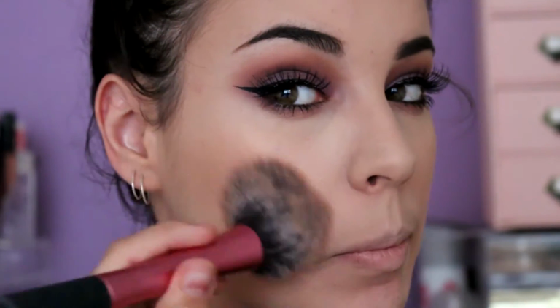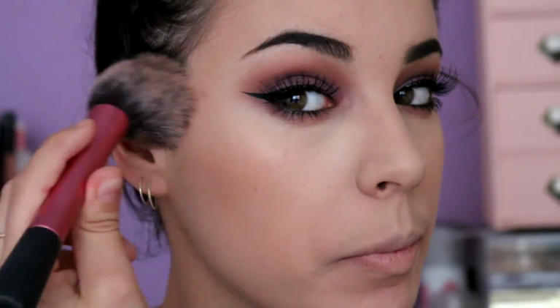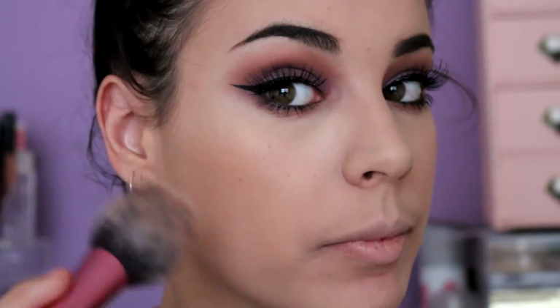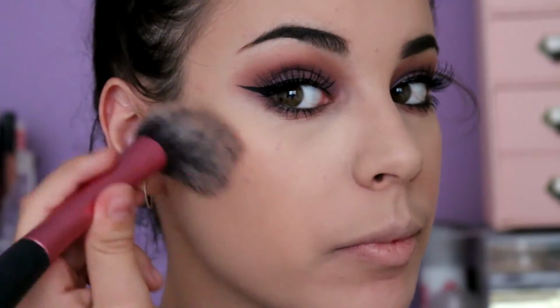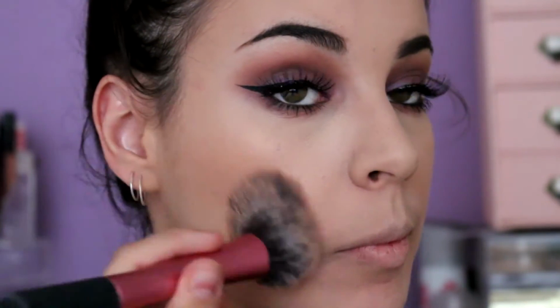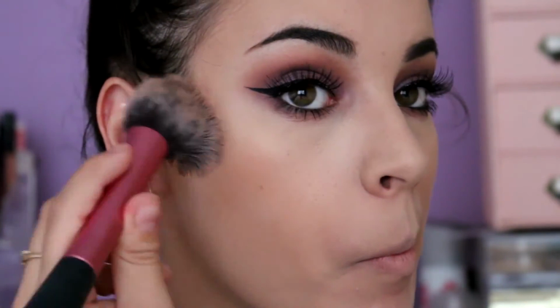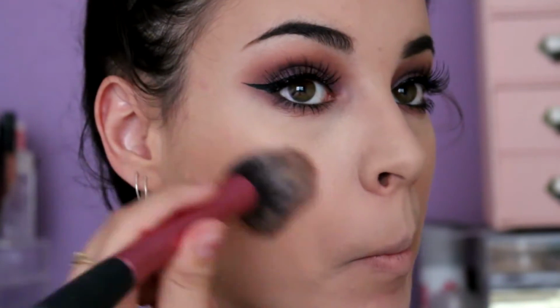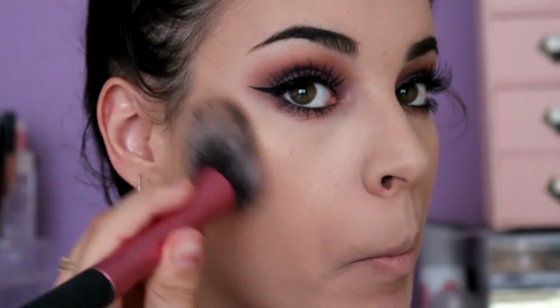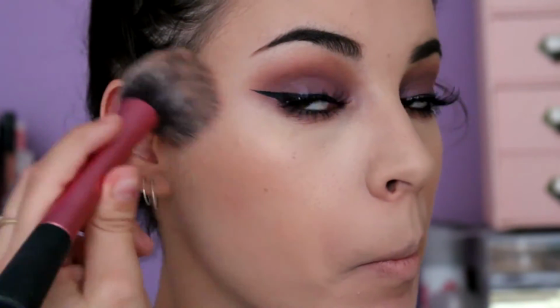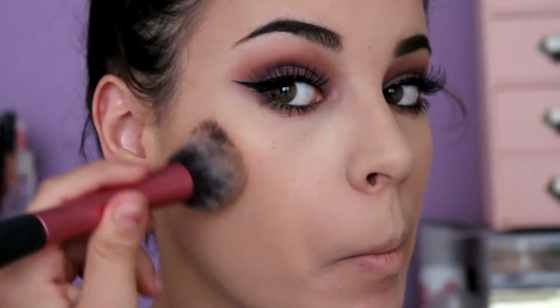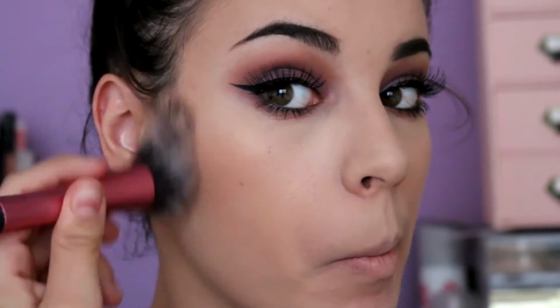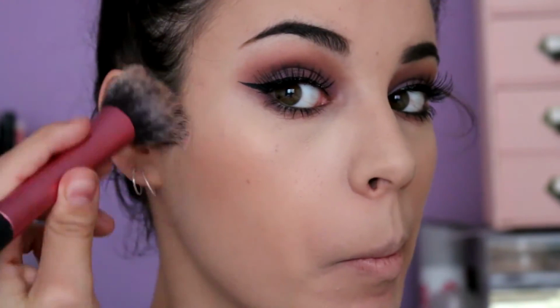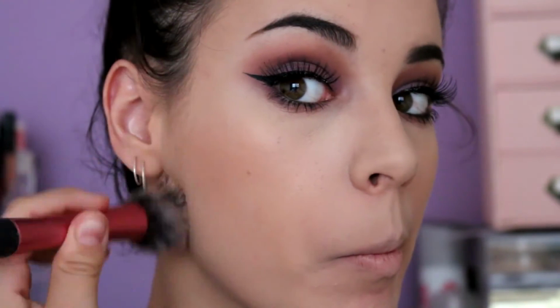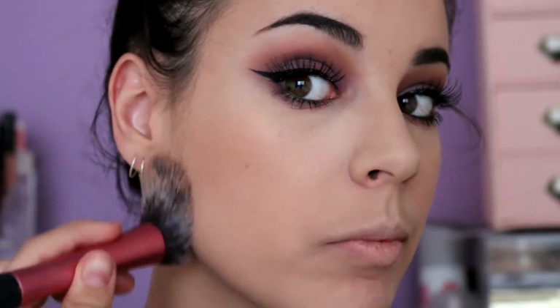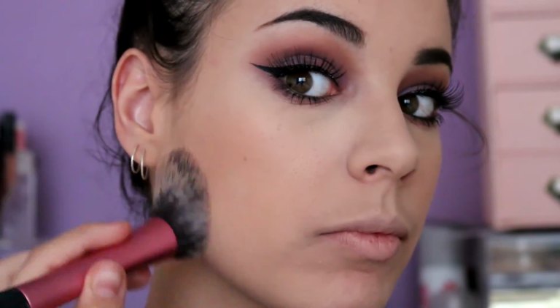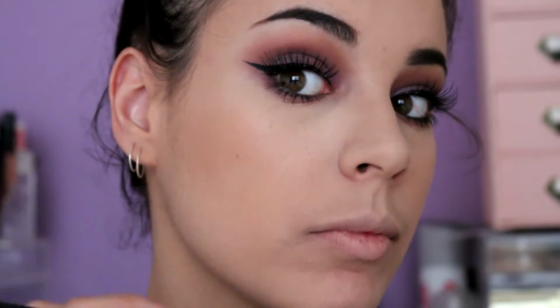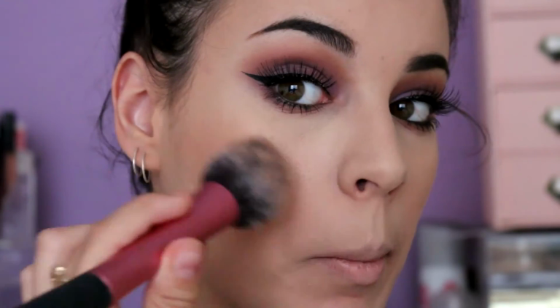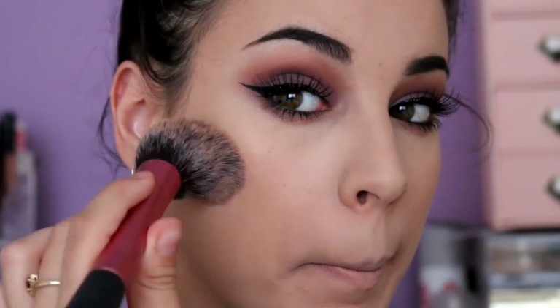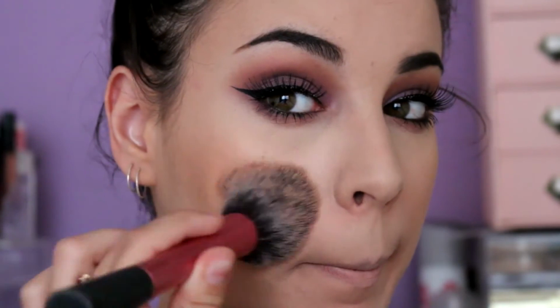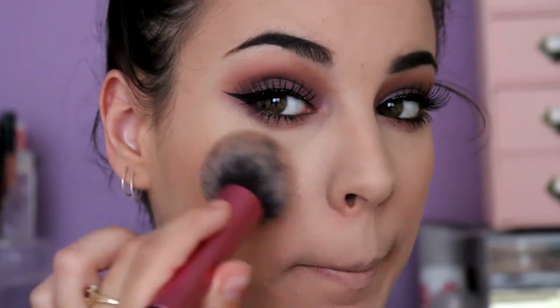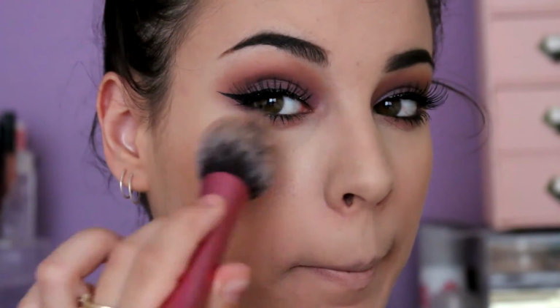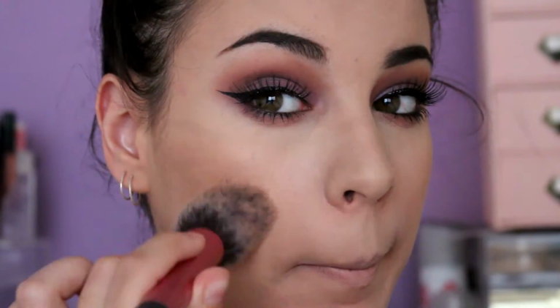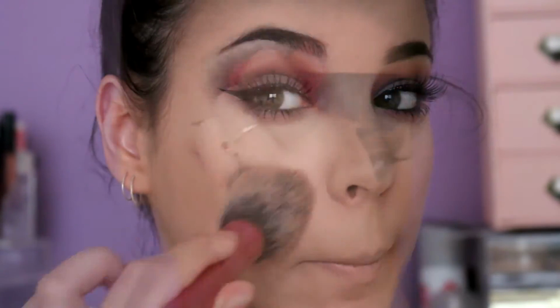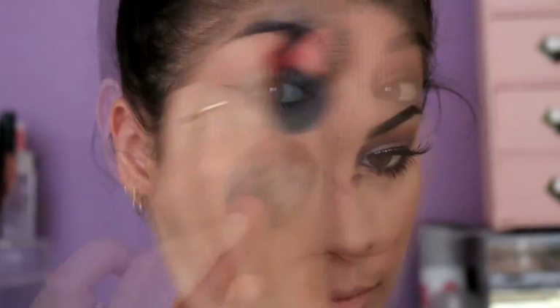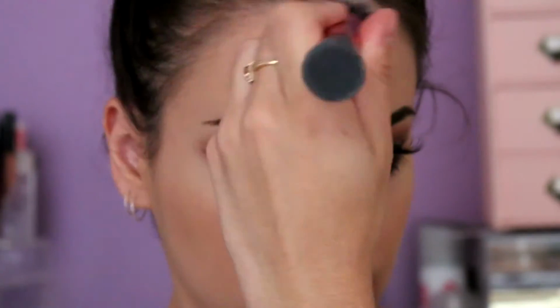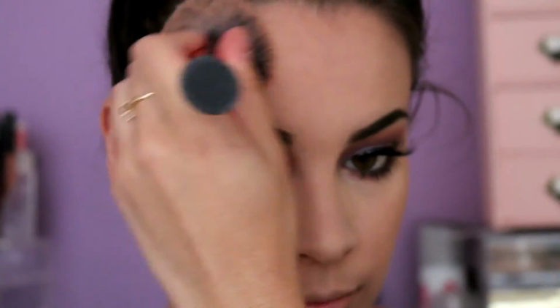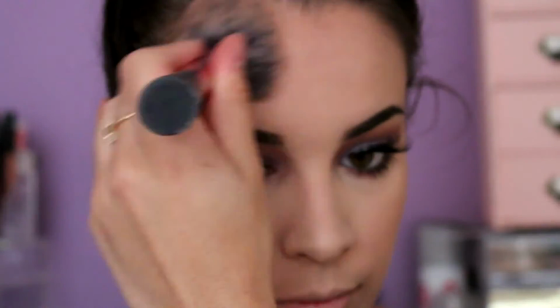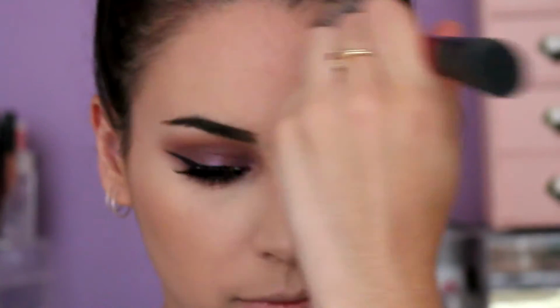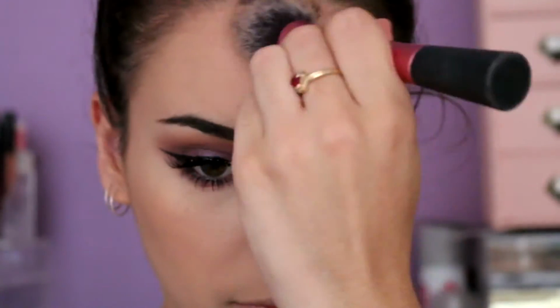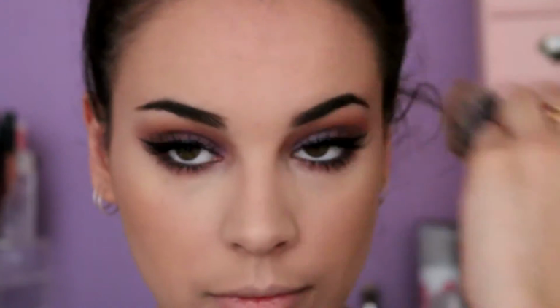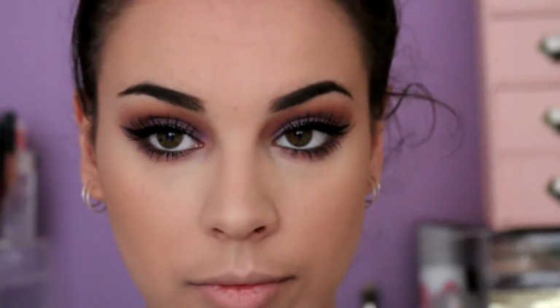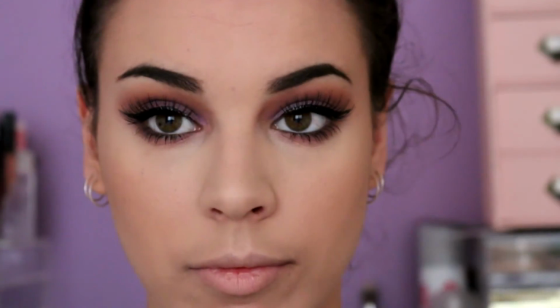I'm now just going to be lightly bronzing up my skin a little bit with the Urban Decay beach bronzer. It's legit my favorite at the moment — I cannot get enough of it.